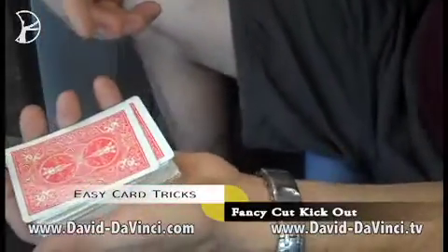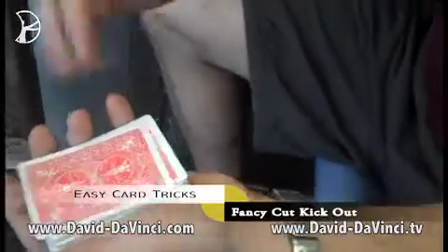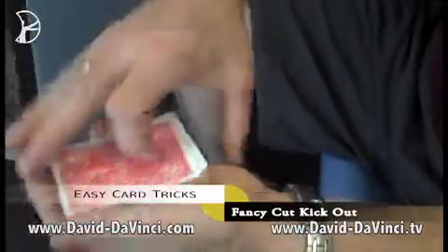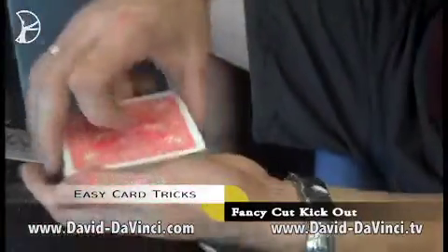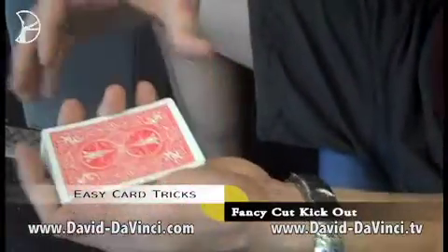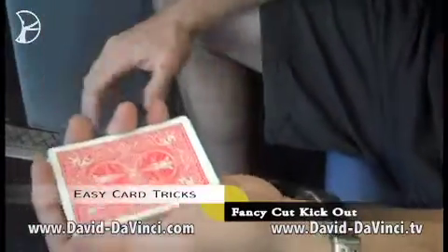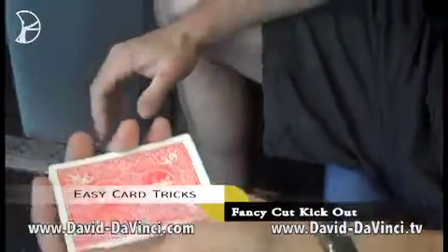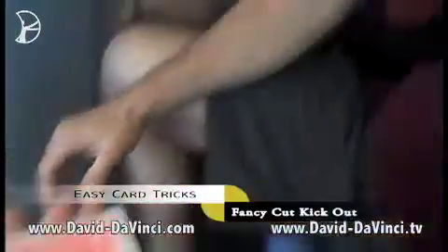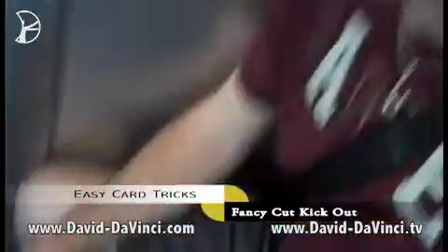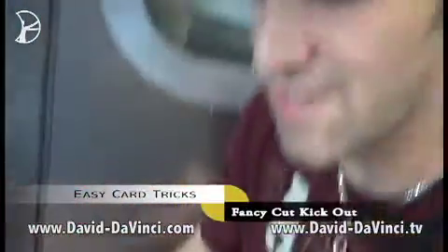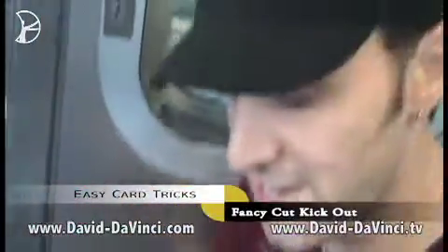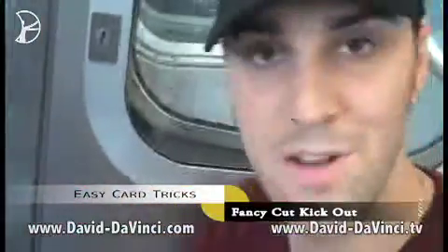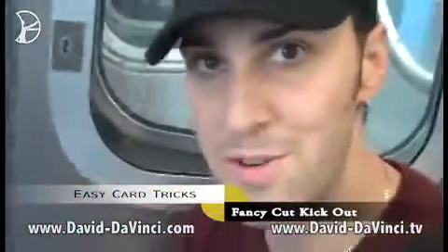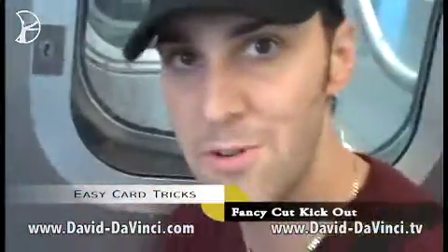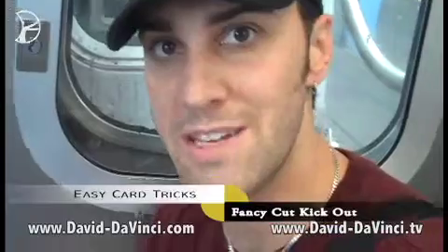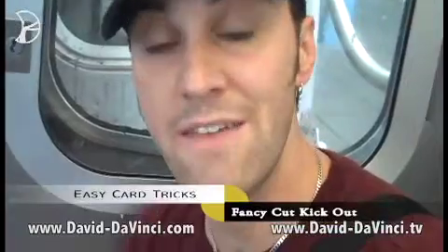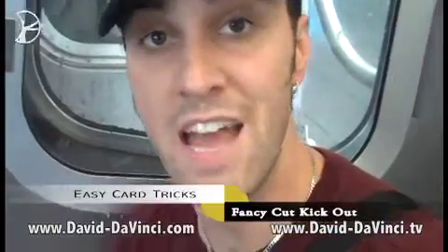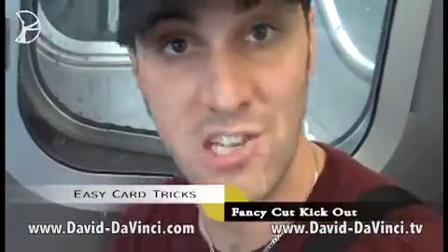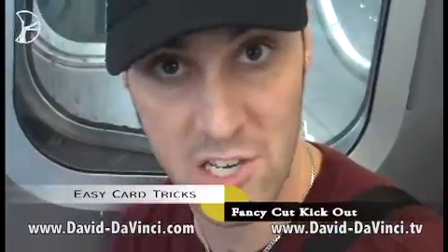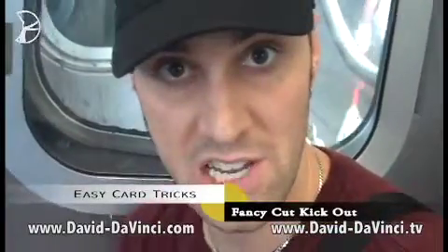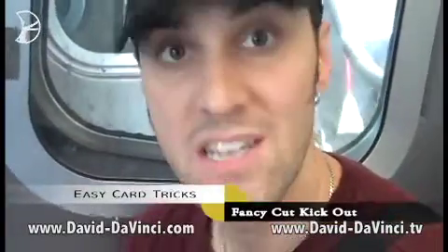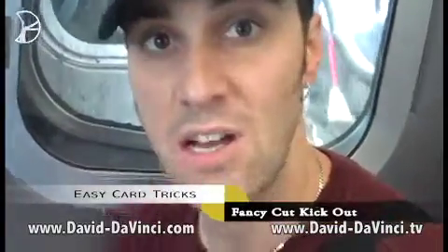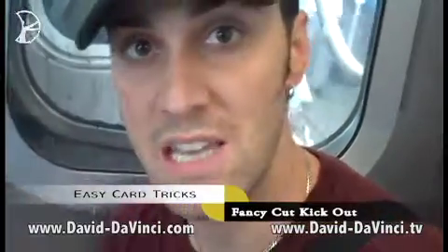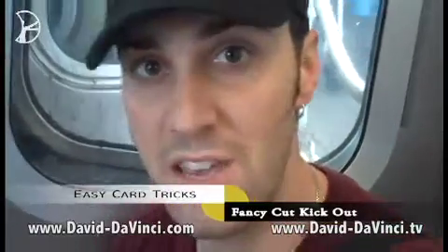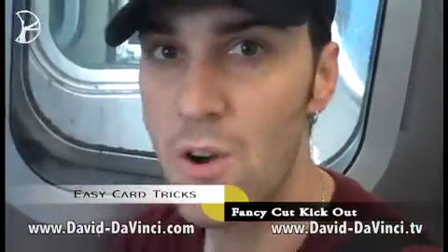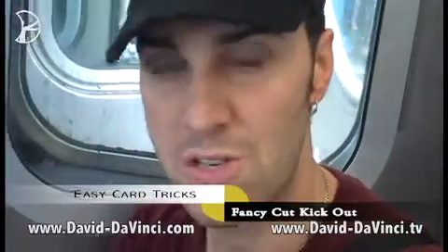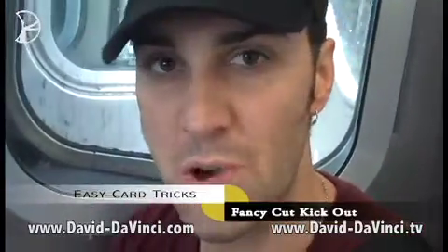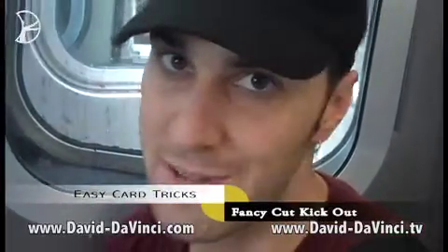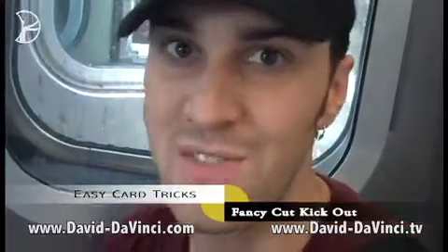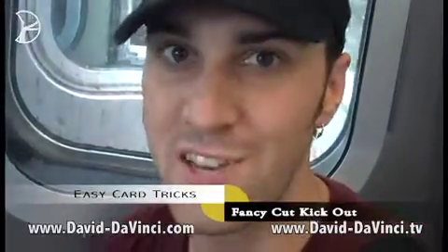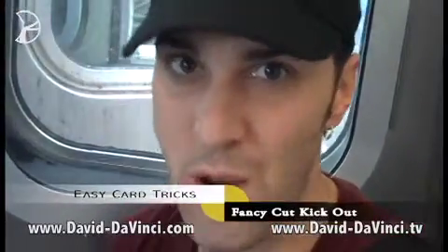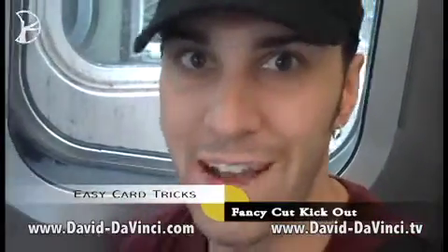If you're interested in learning more magic, visit www.David-DaVinci.tv or subscribe to these videos right now.